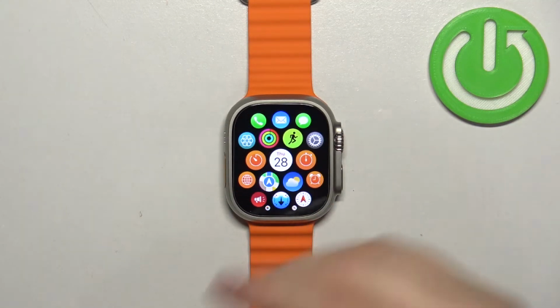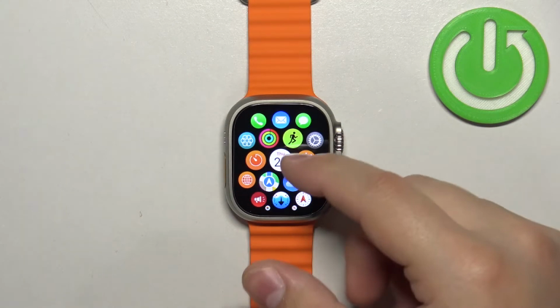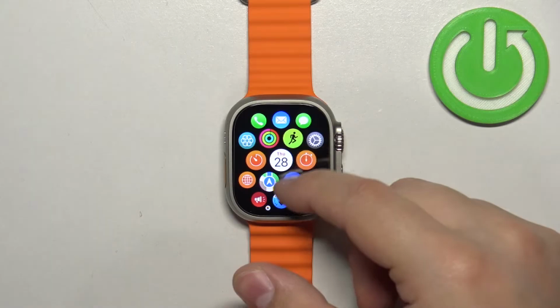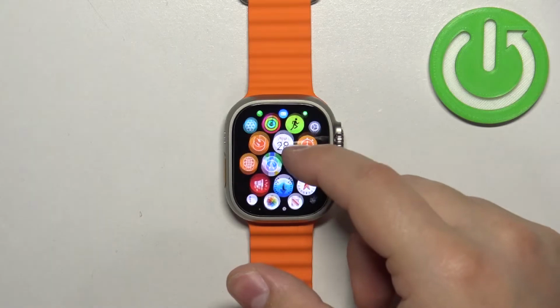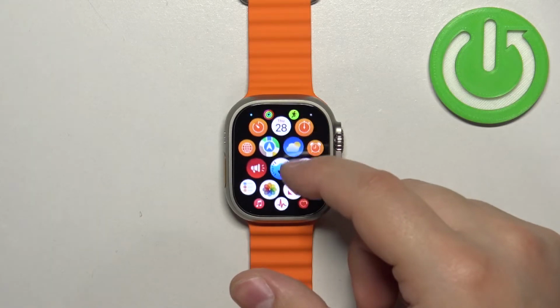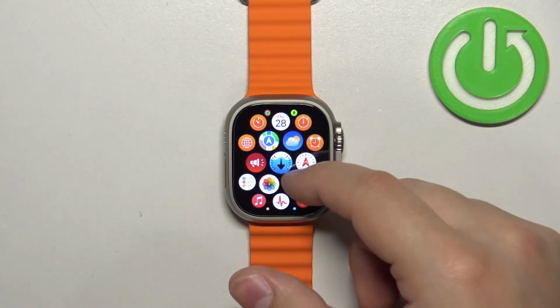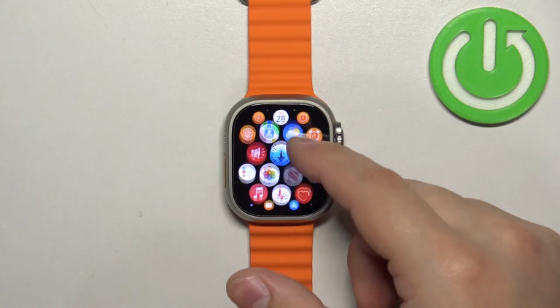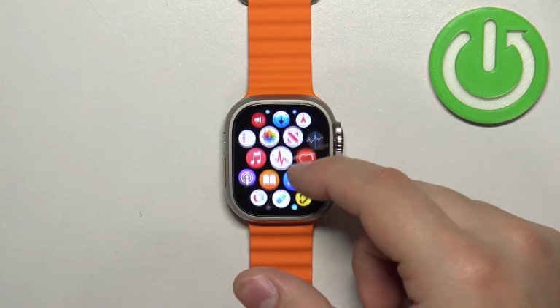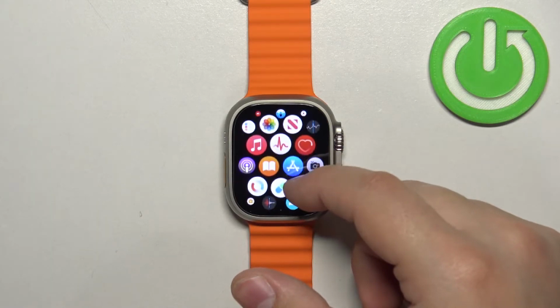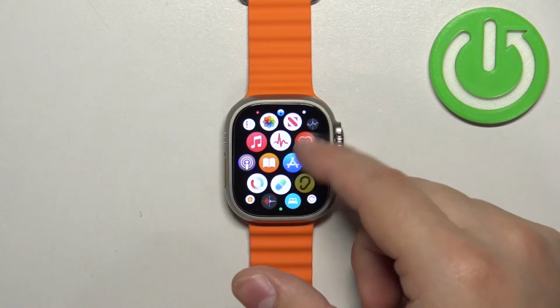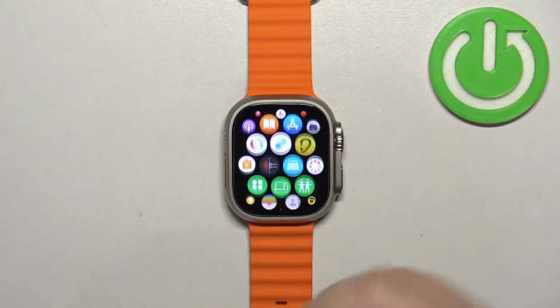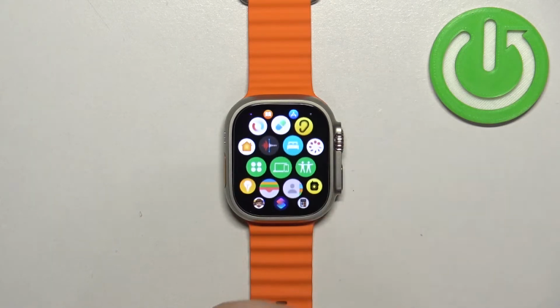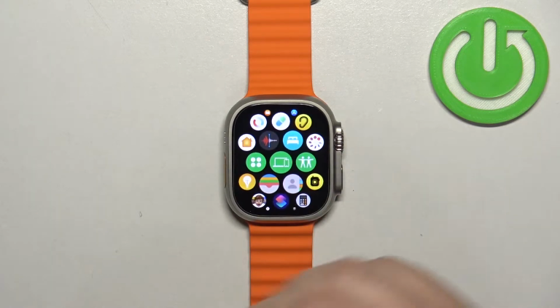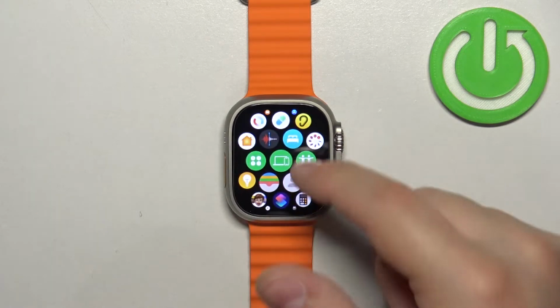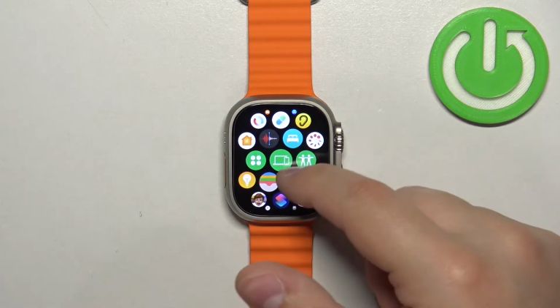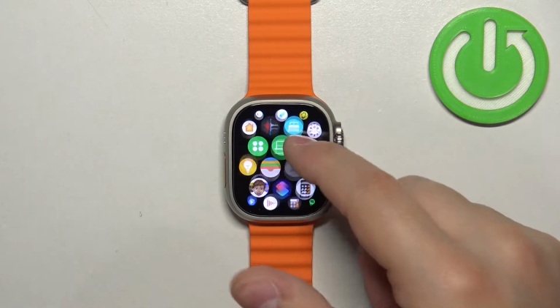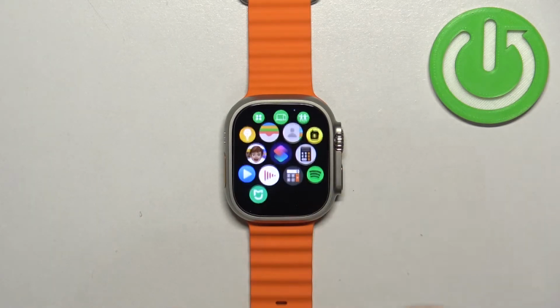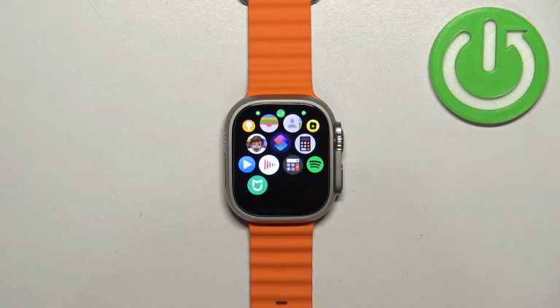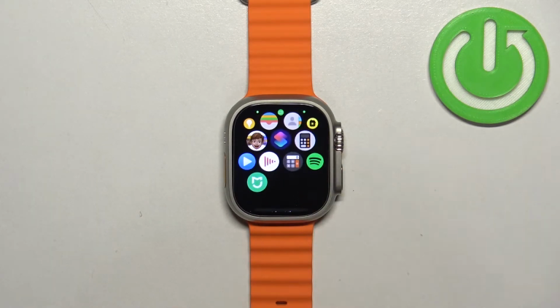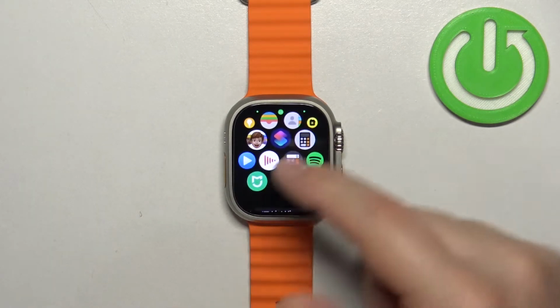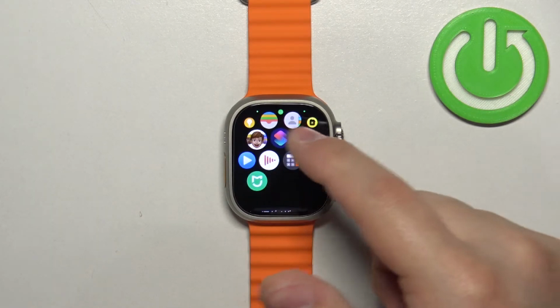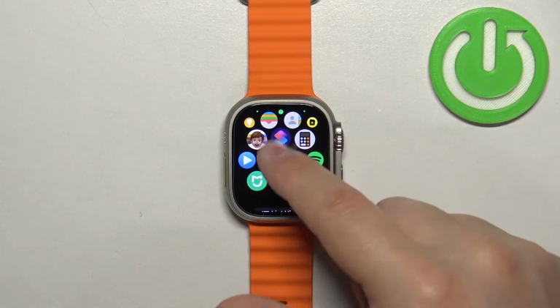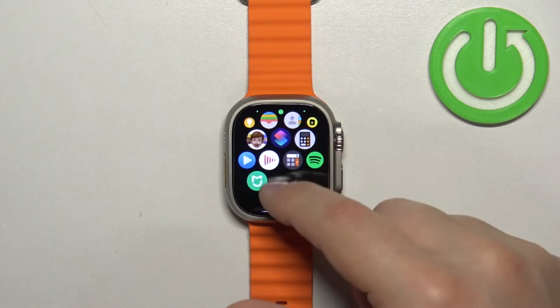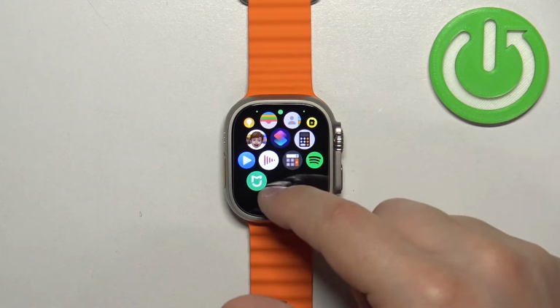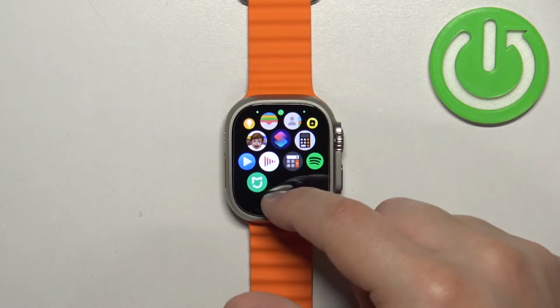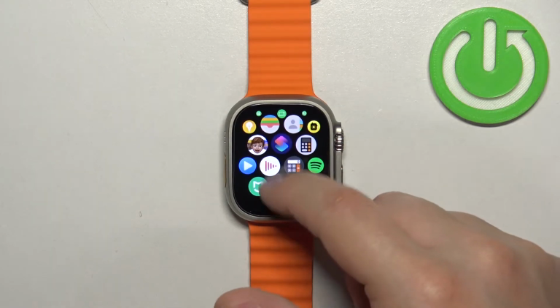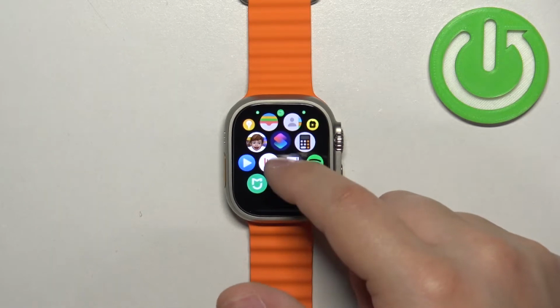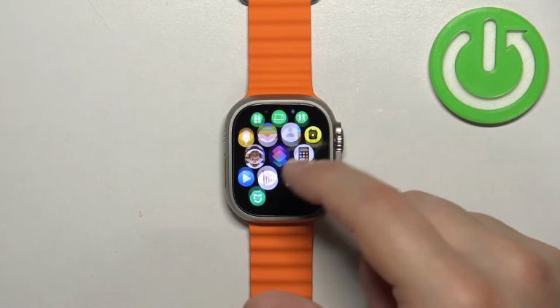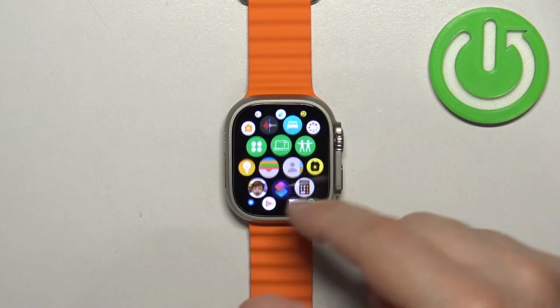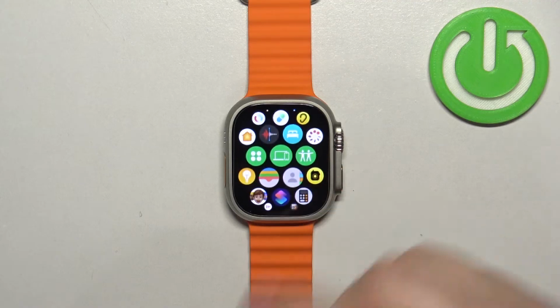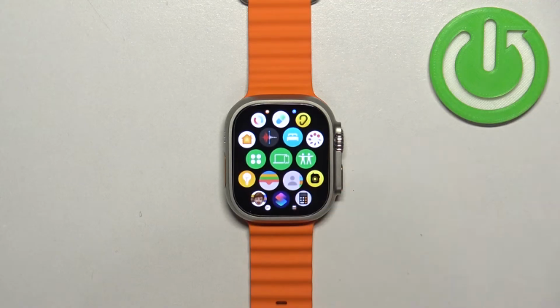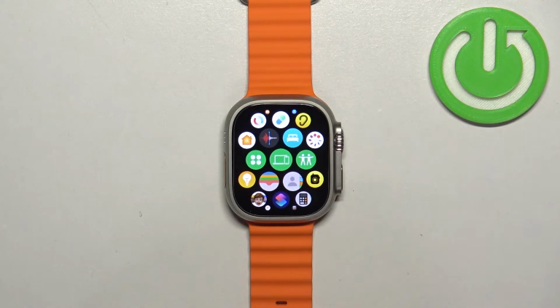And here we have it — basically a list of icons for the apps on our watch. And we can change this menu a little.